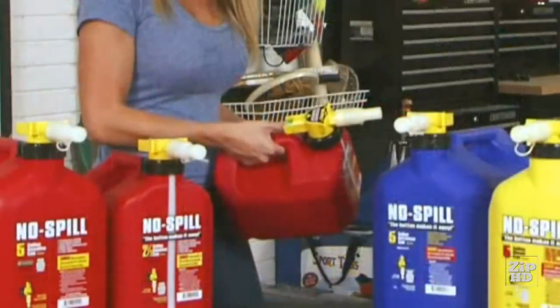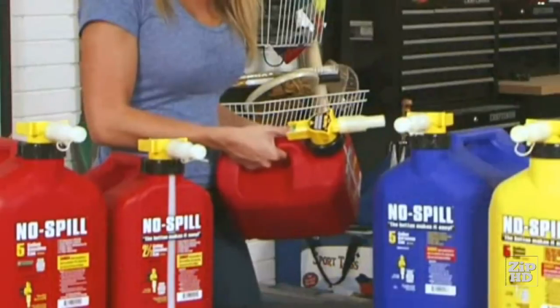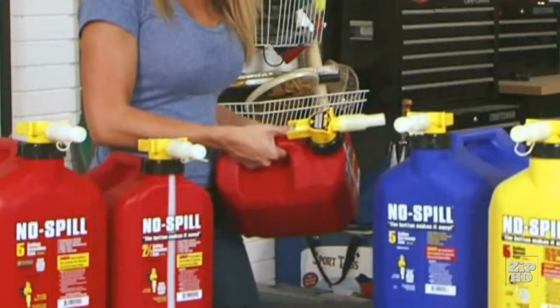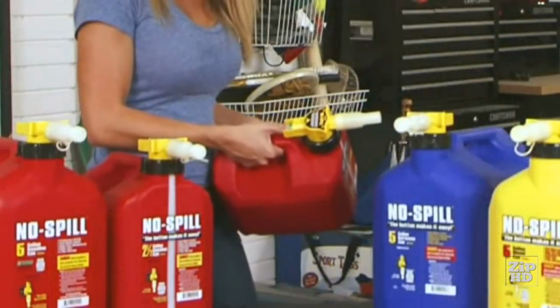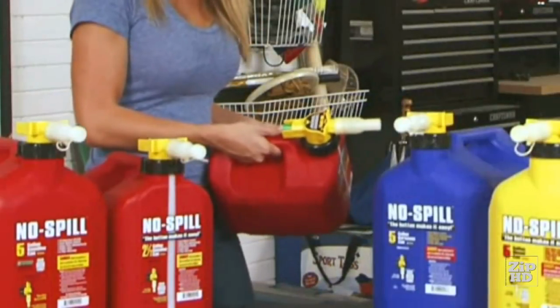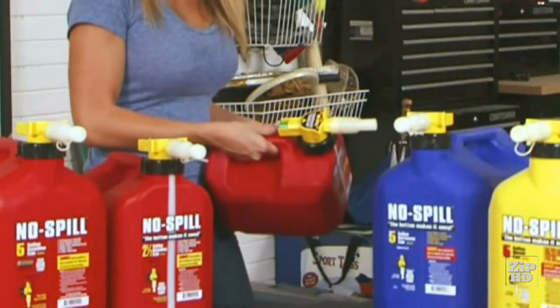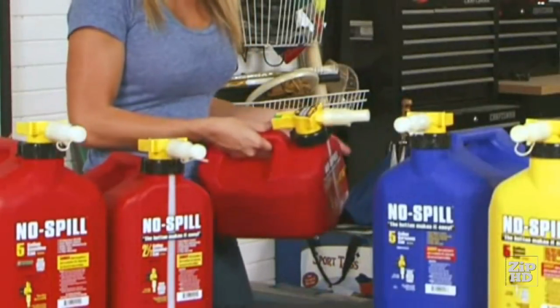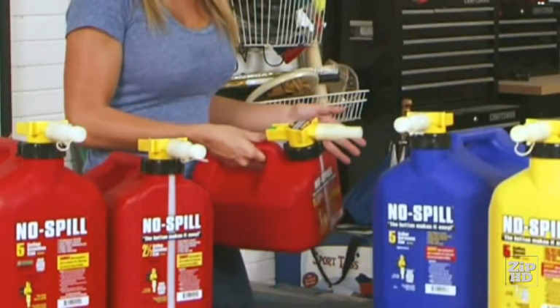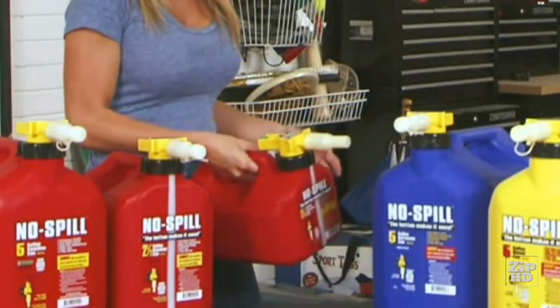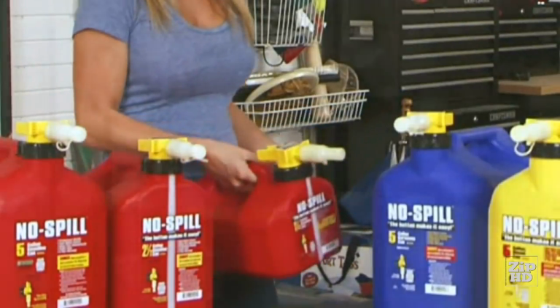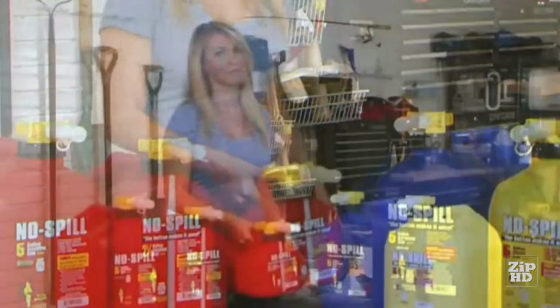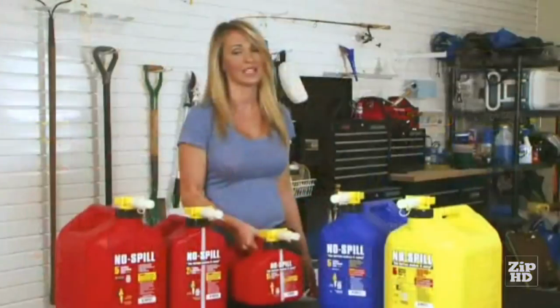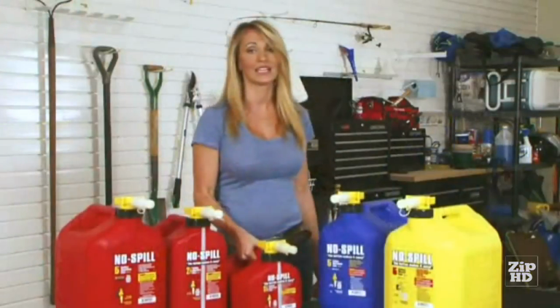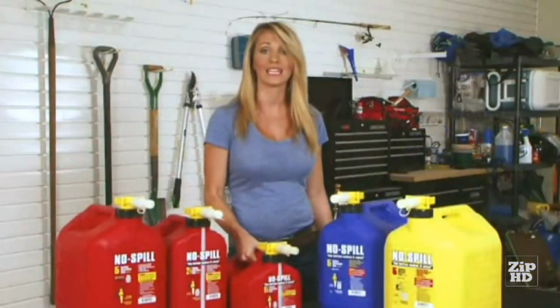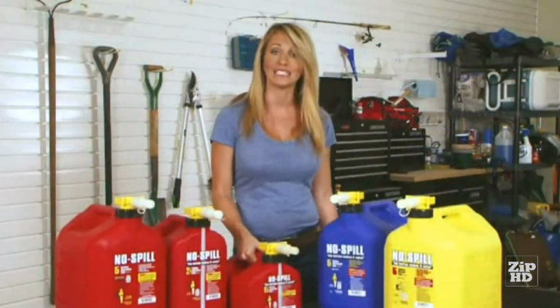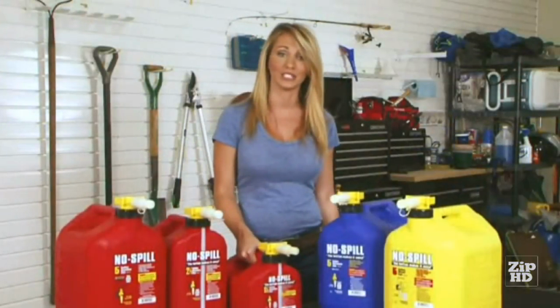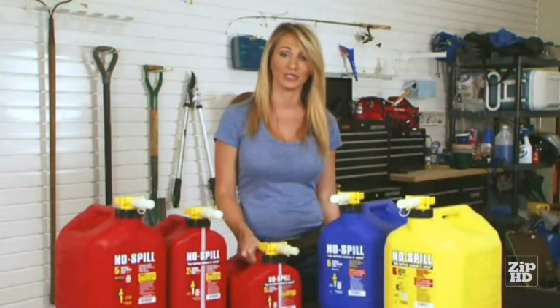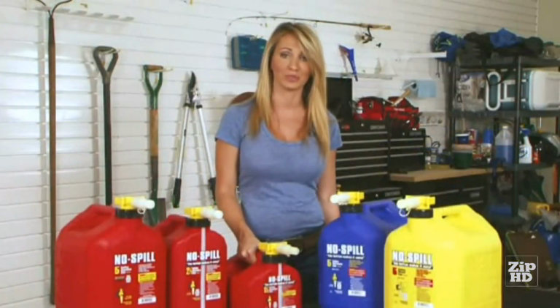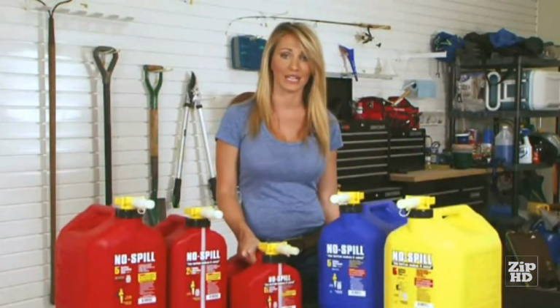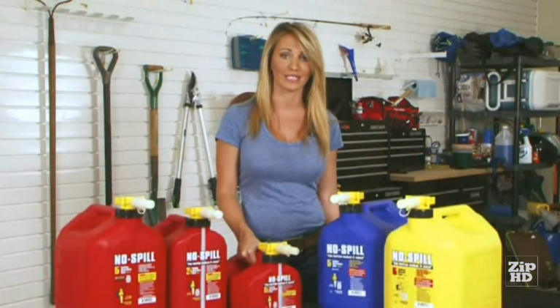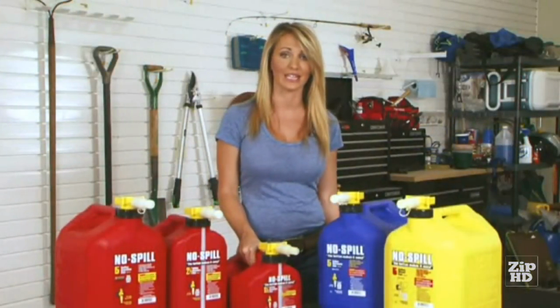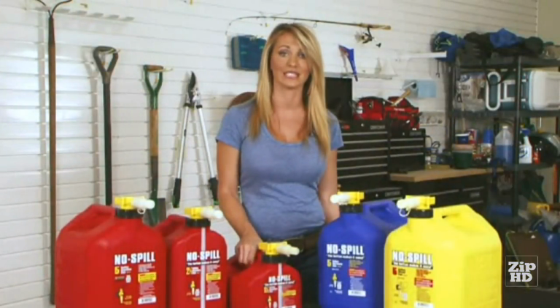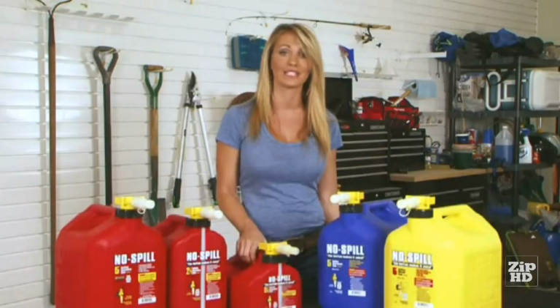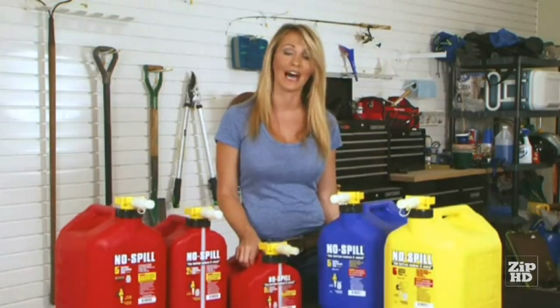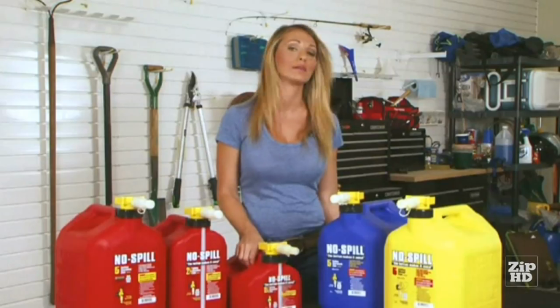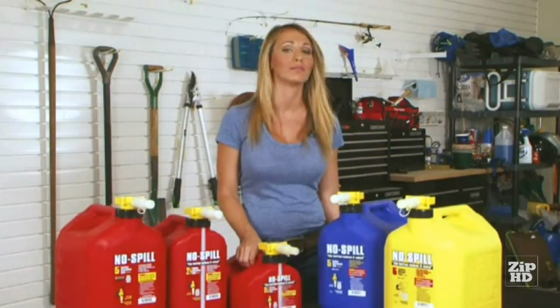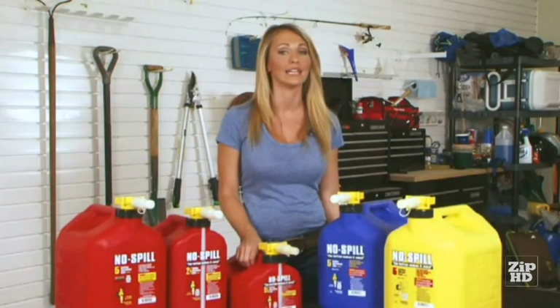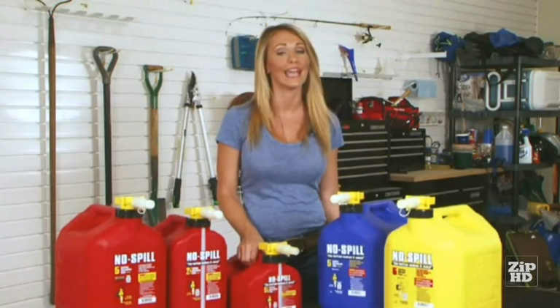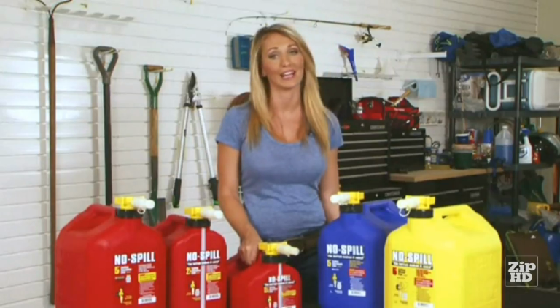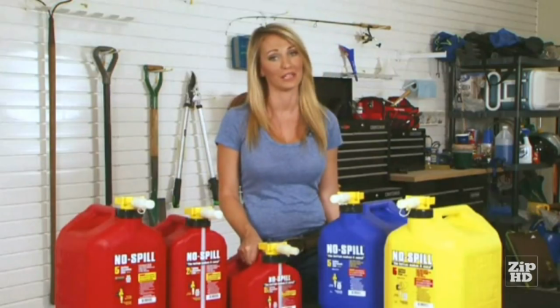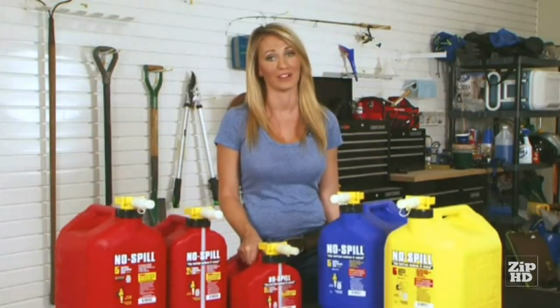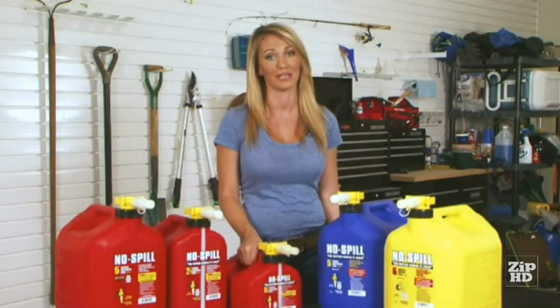That's on, that's off, and that's it. Get an easy-to-use No Spill gas can and save time, money, and a healthy environment.